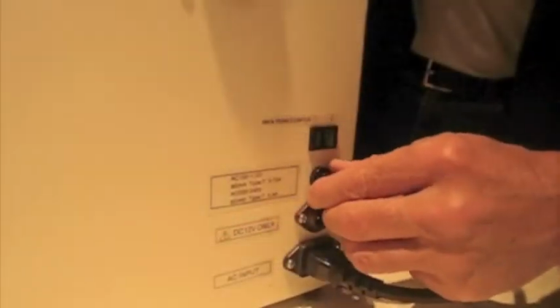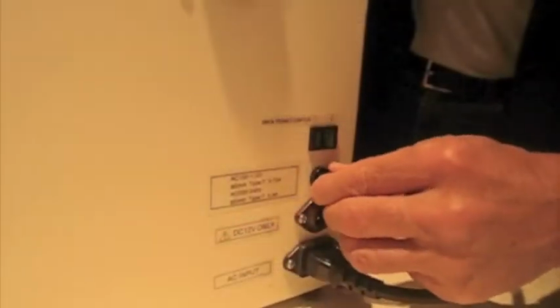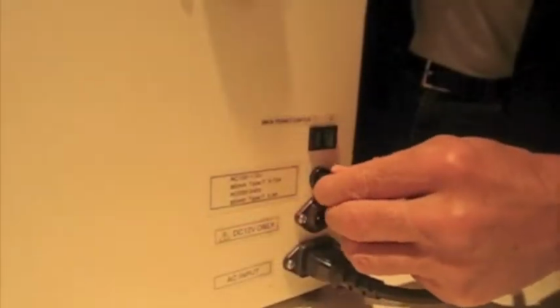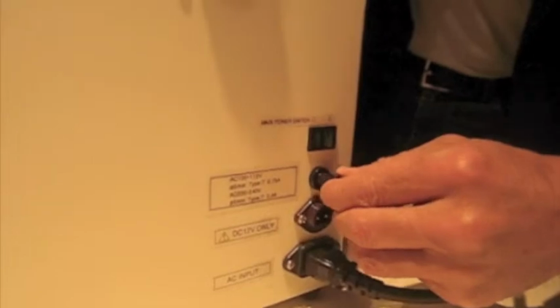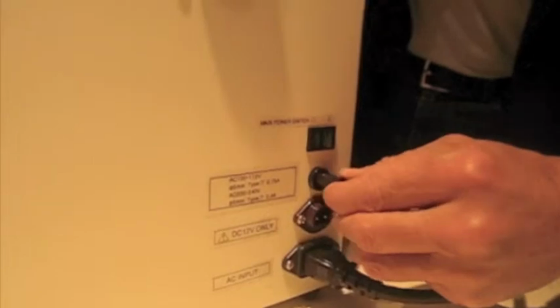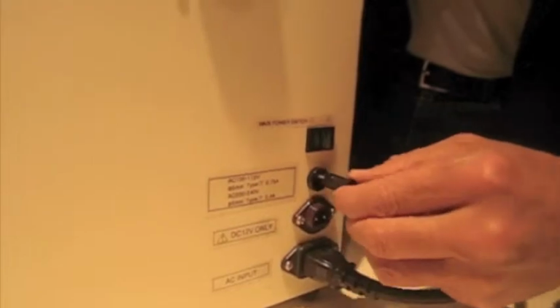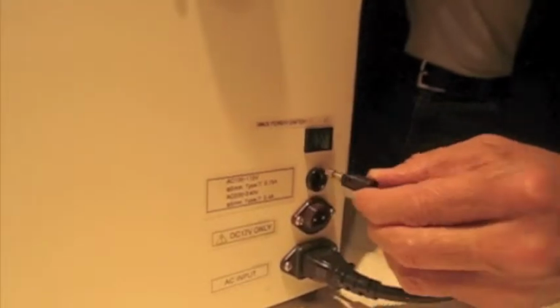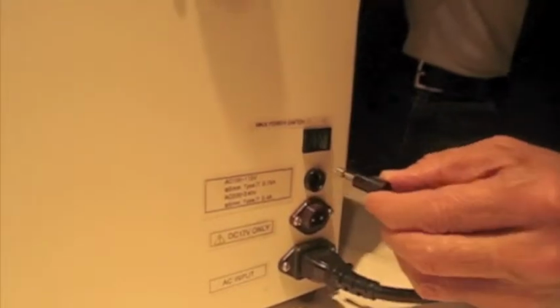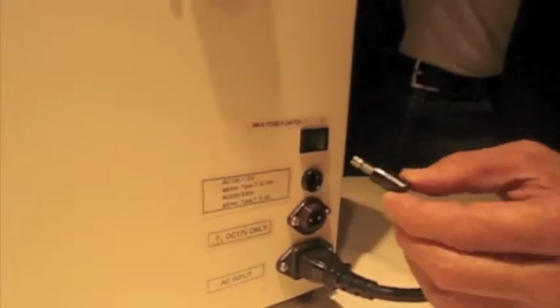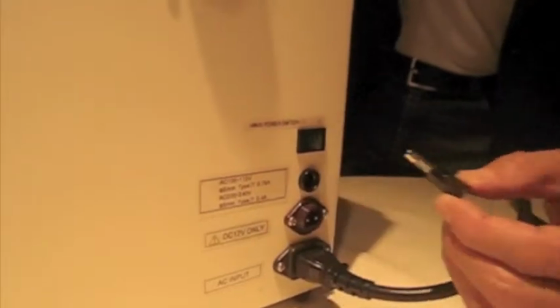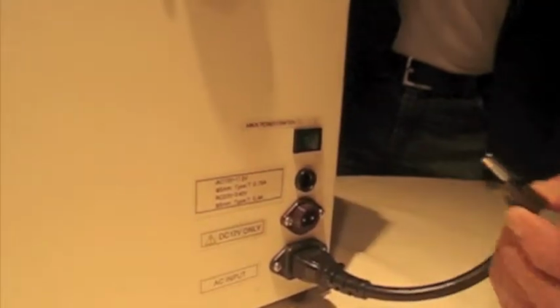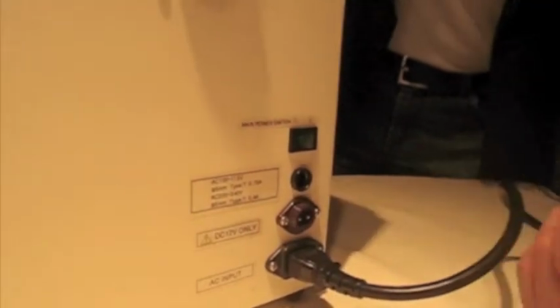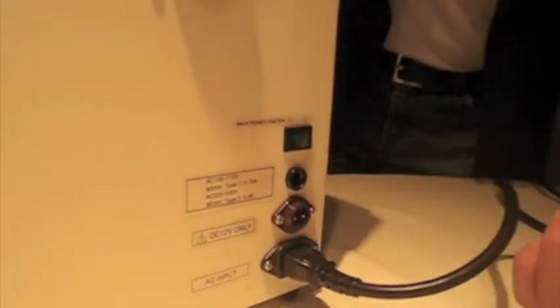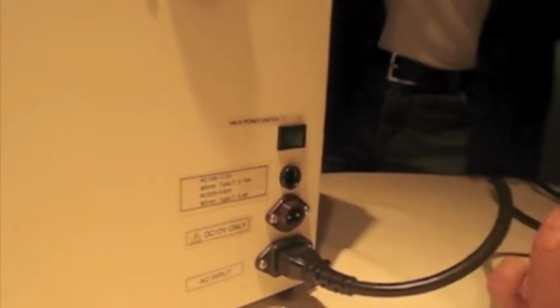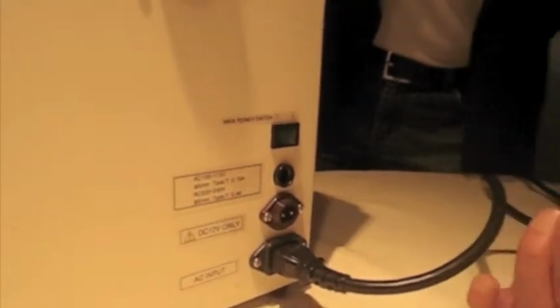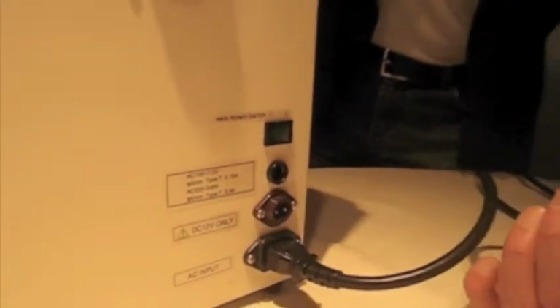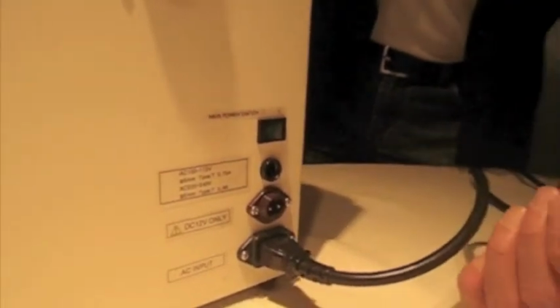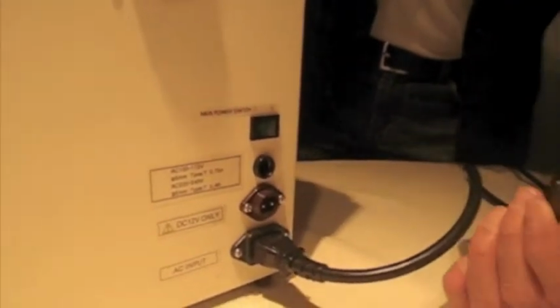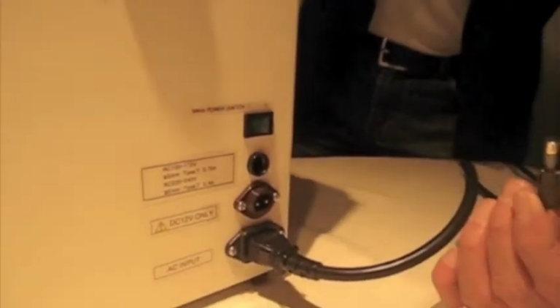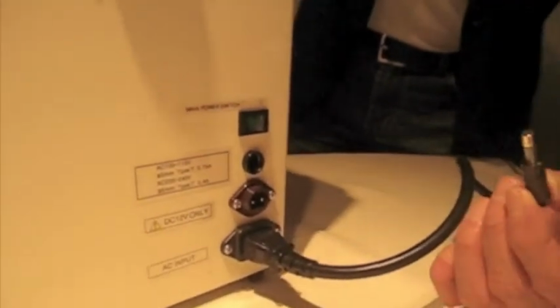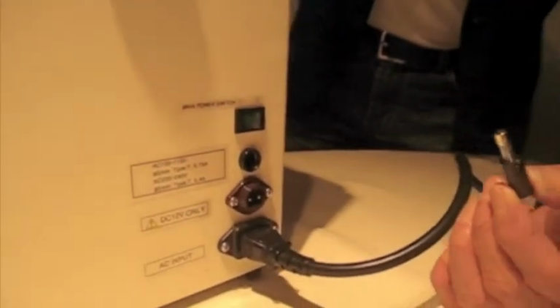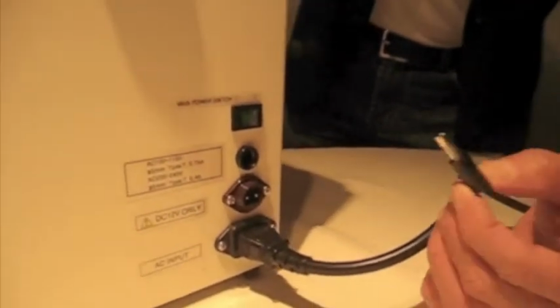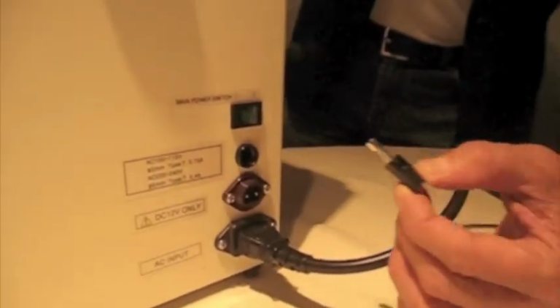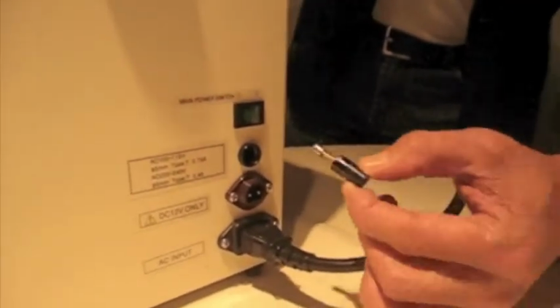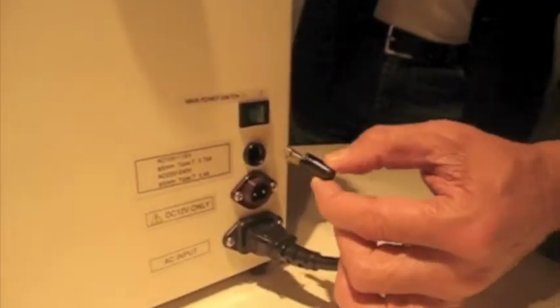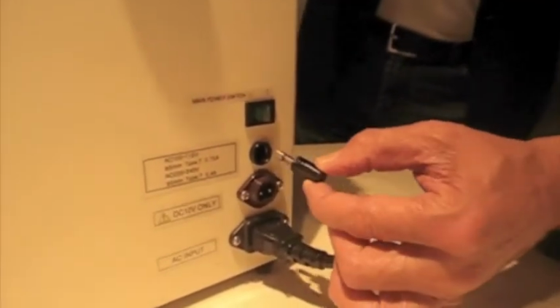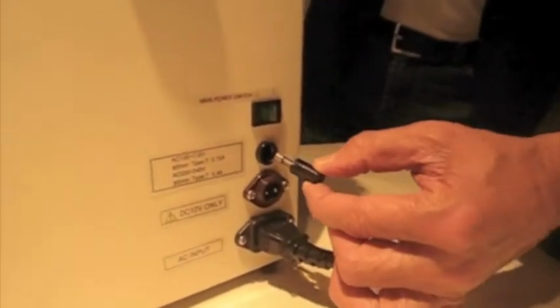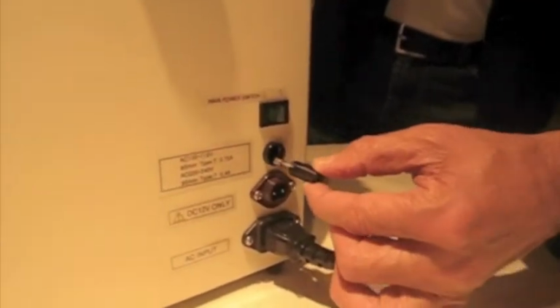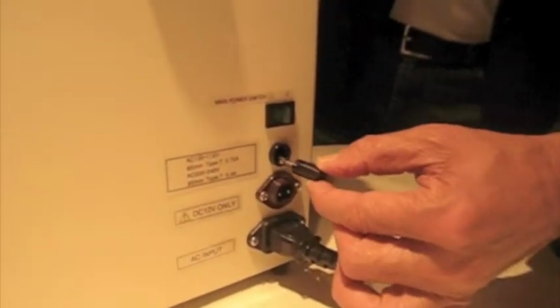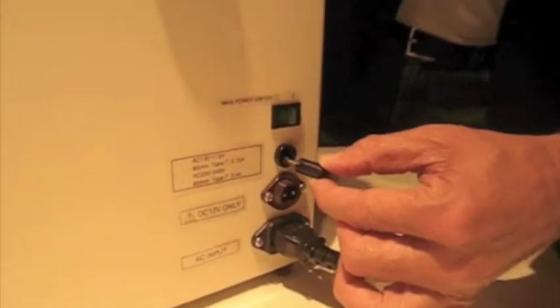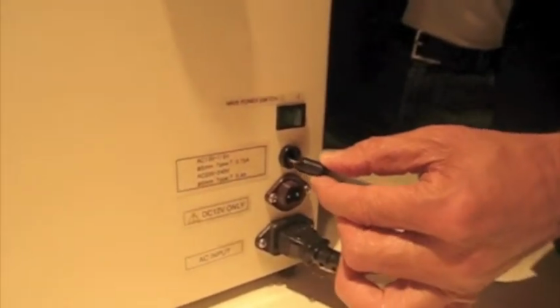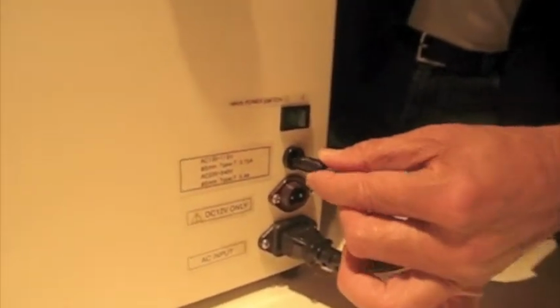The Cryoporter is designed to be simple and durable, from the handle at the top to the changeable fuse you see here.